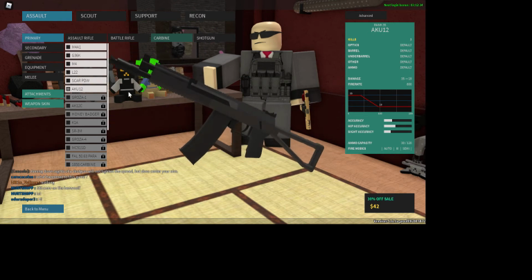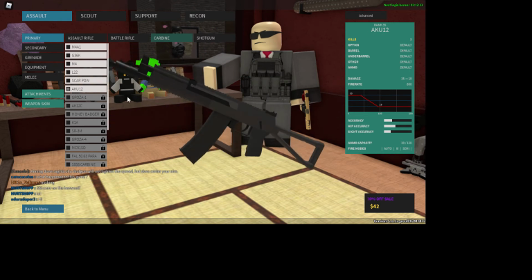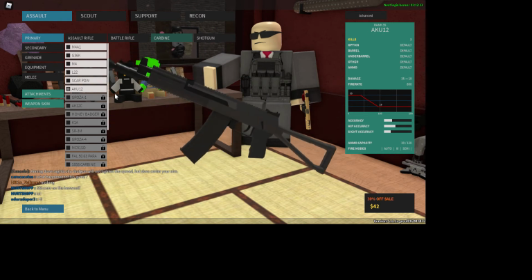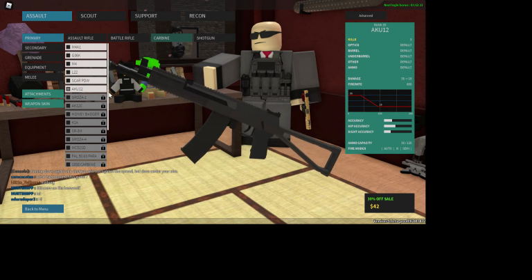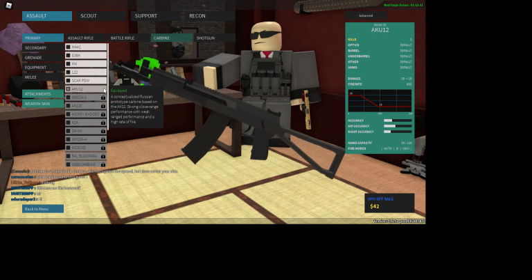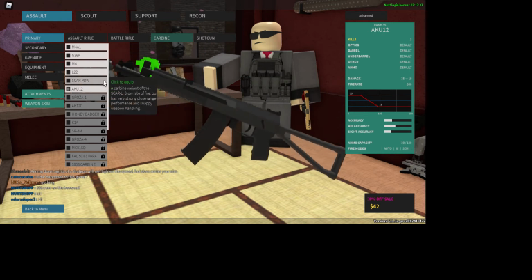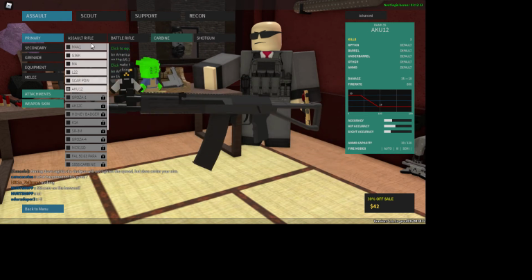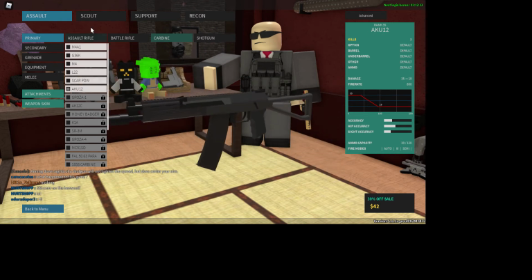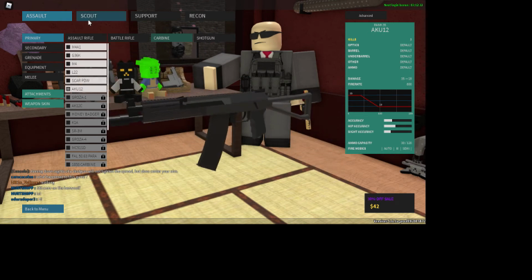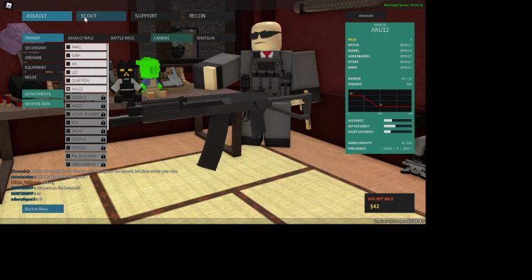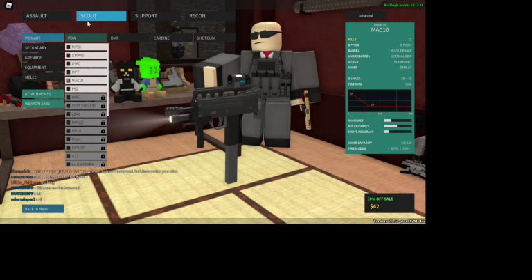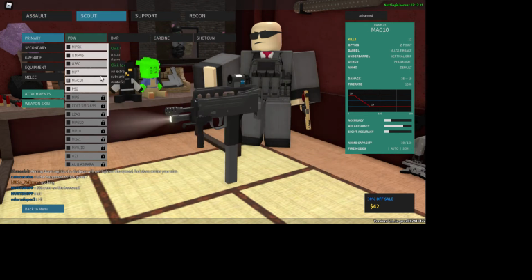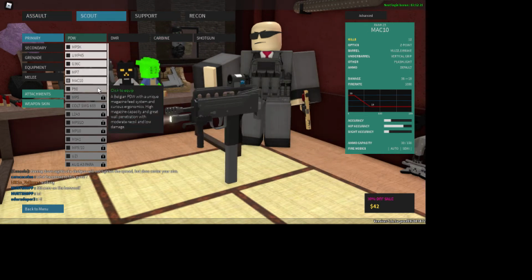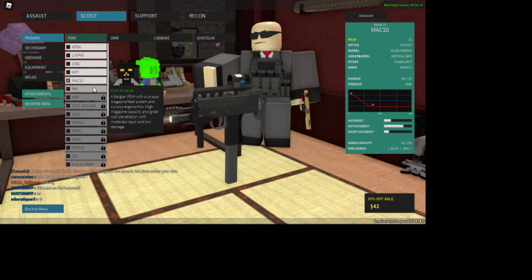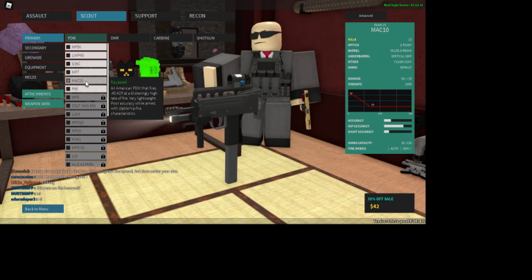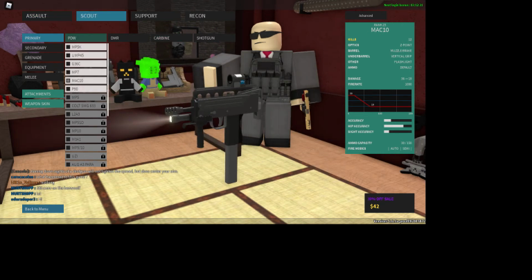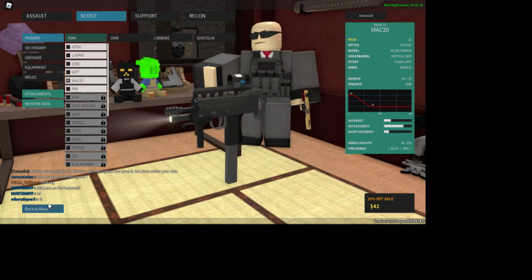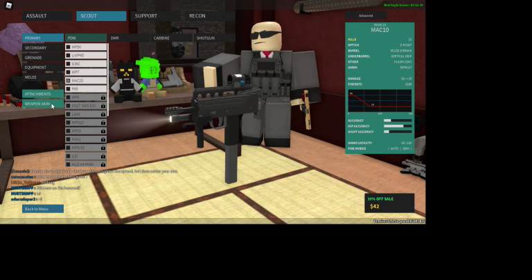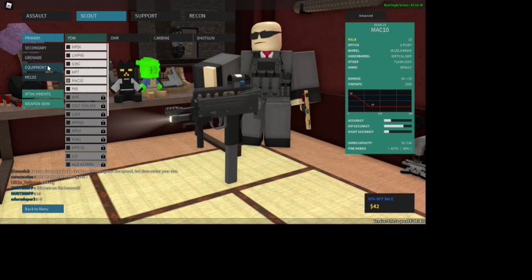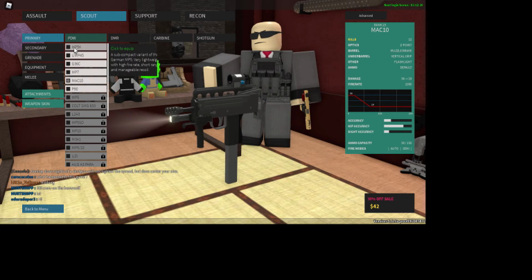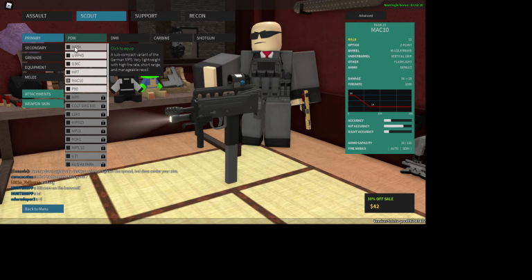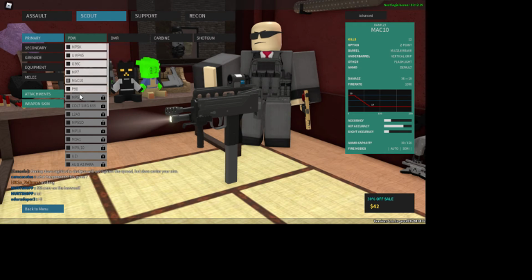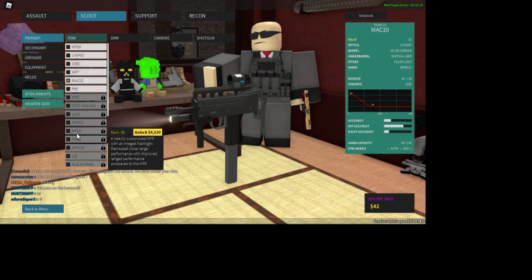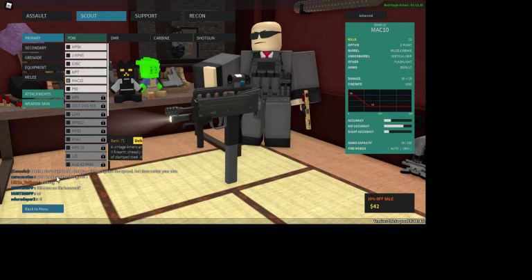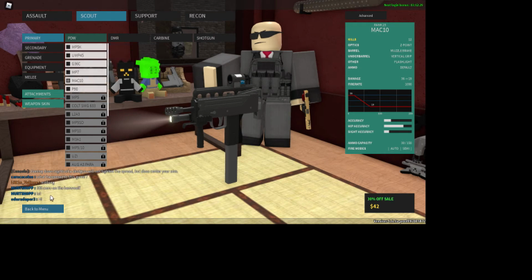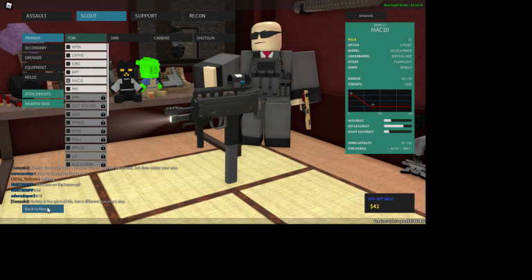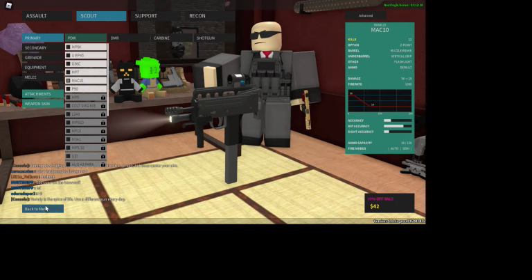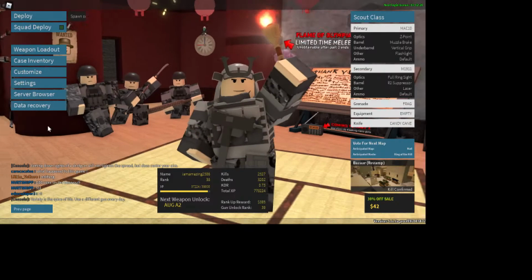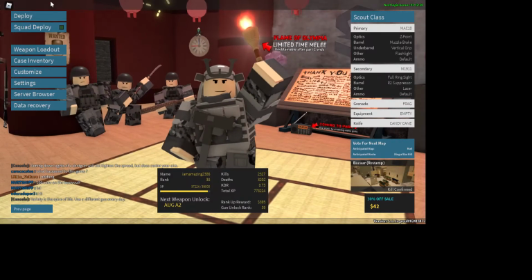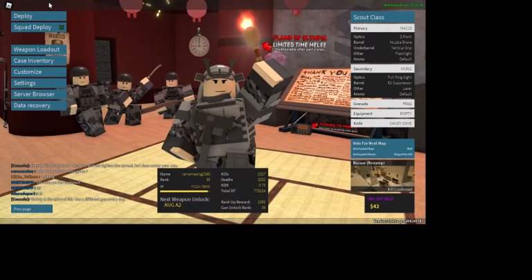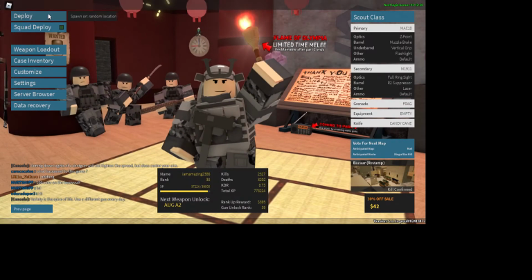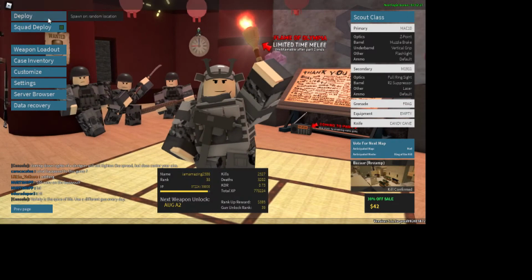That's the AK-12U, I don't want that right now. I guess I'll use the MAC-10.